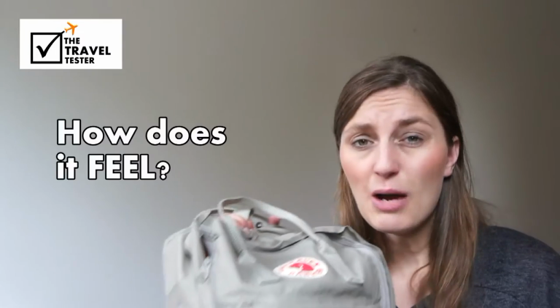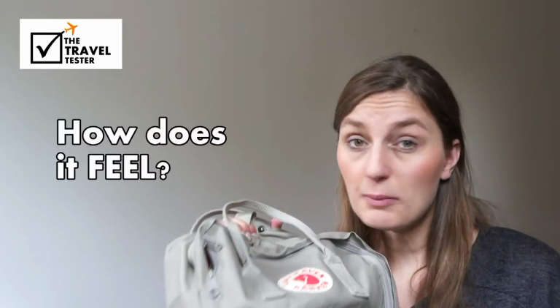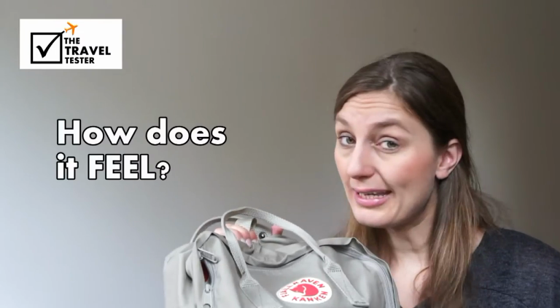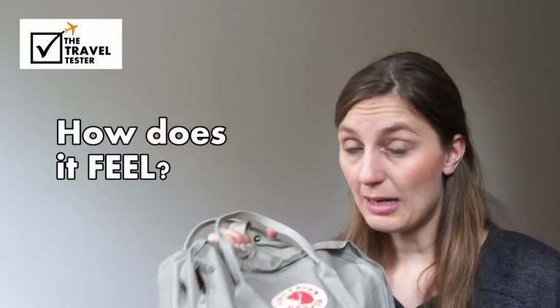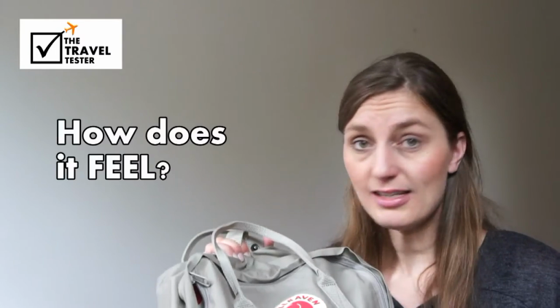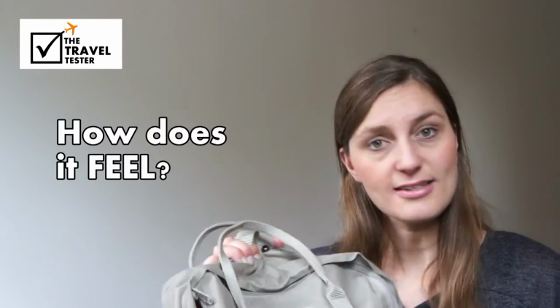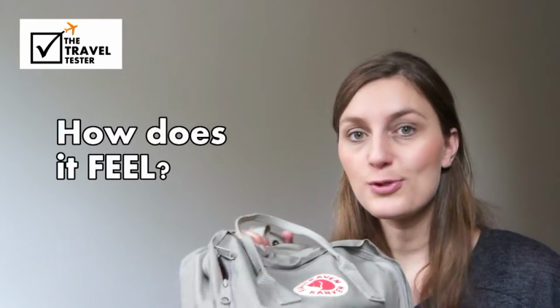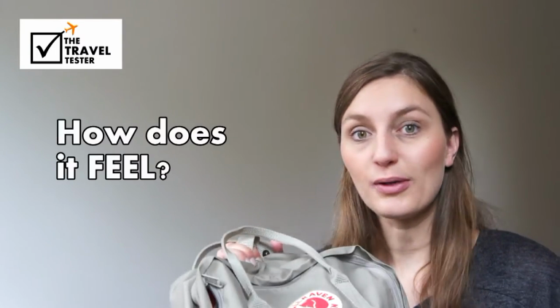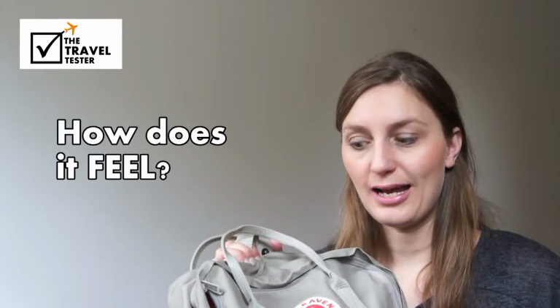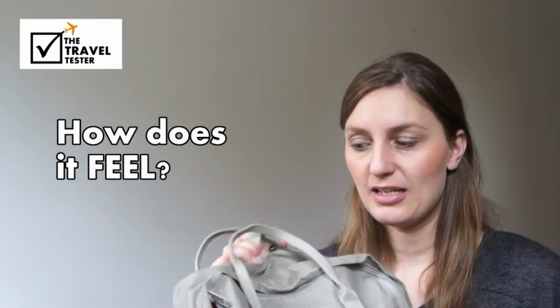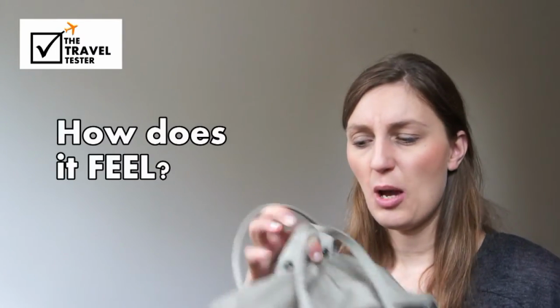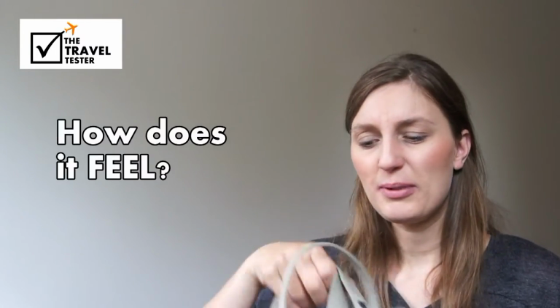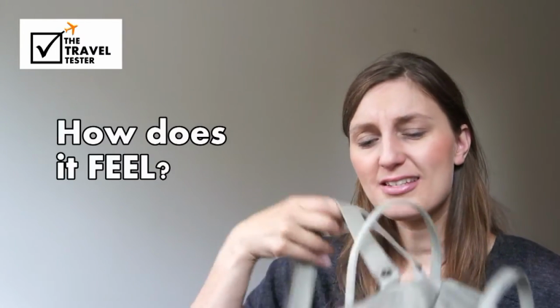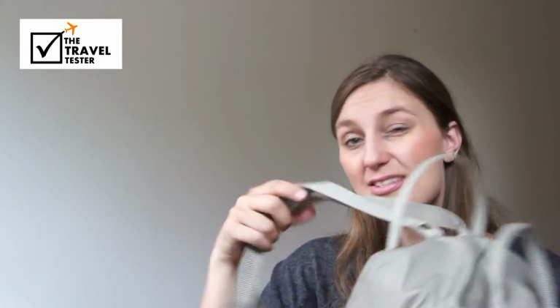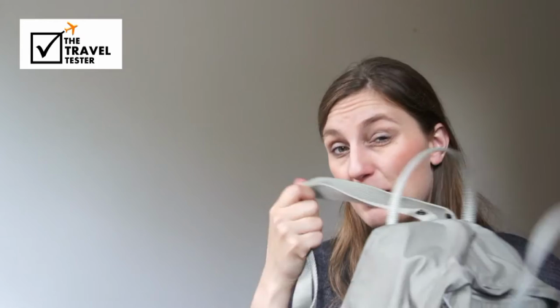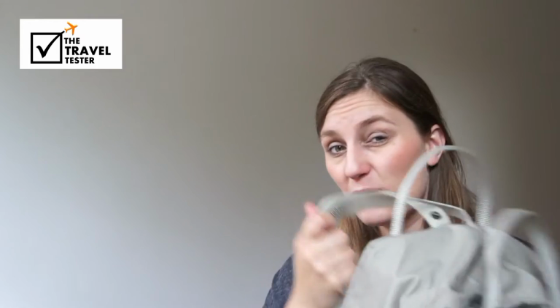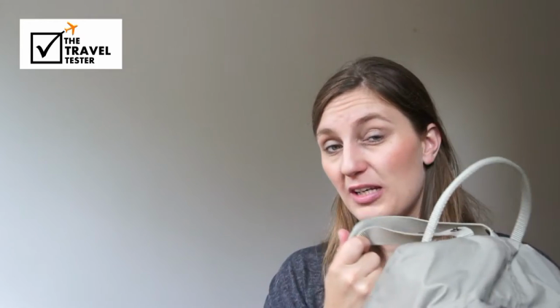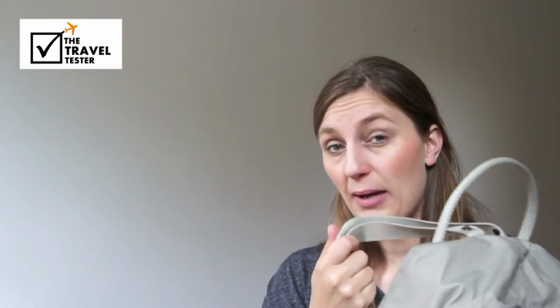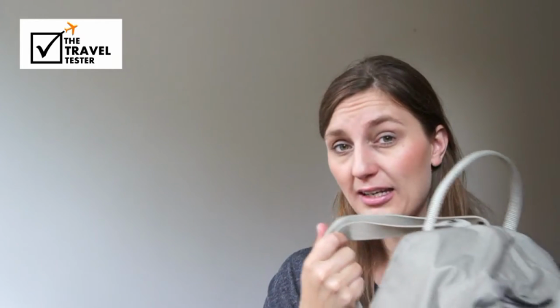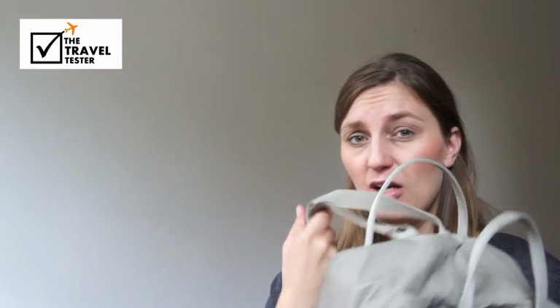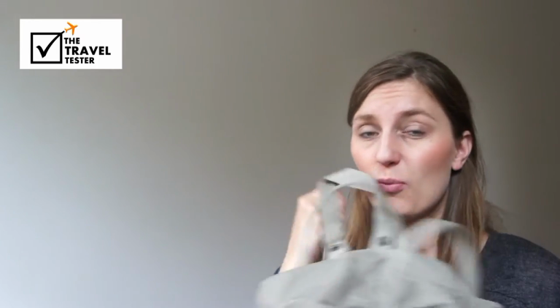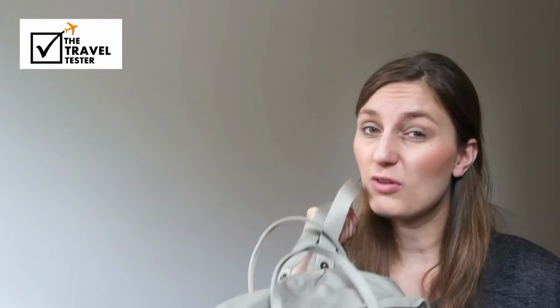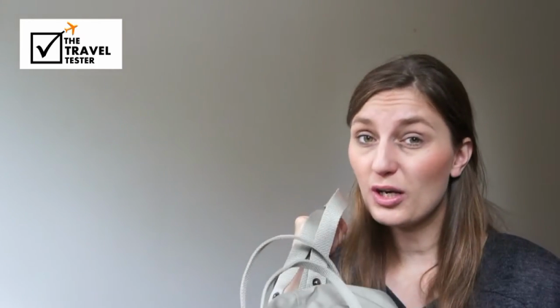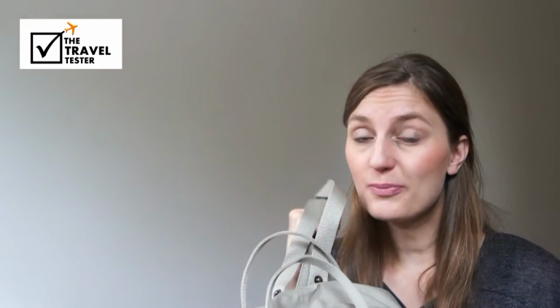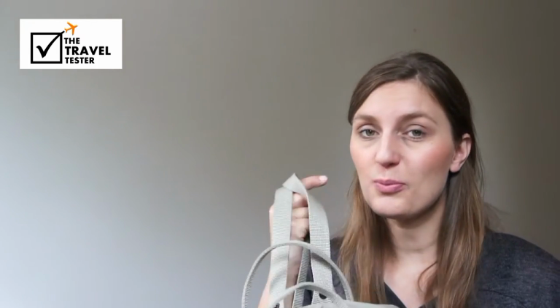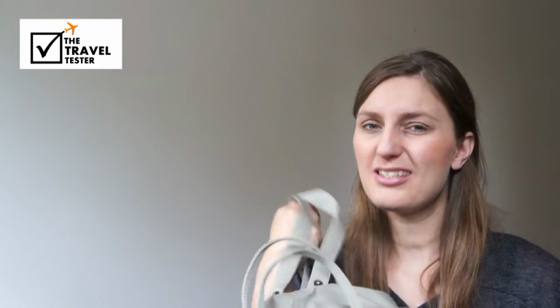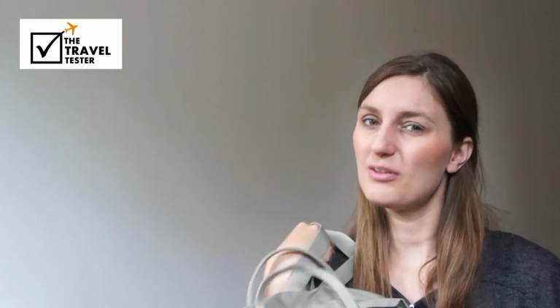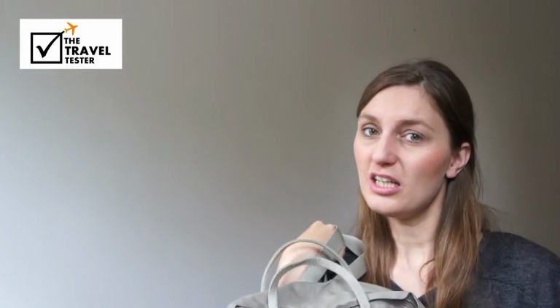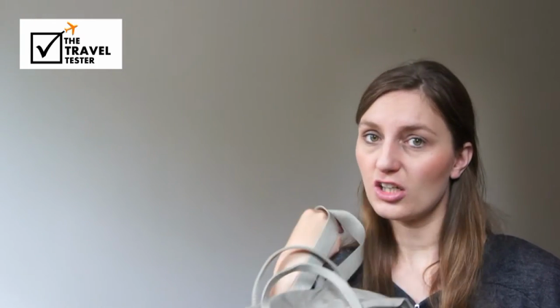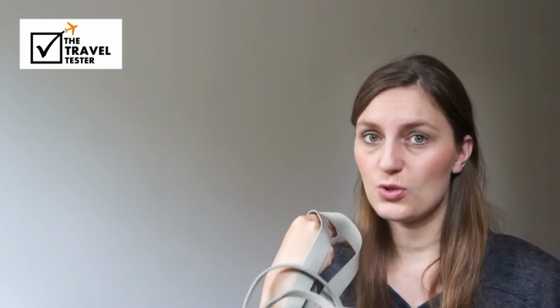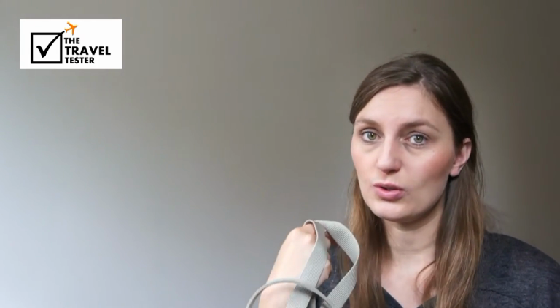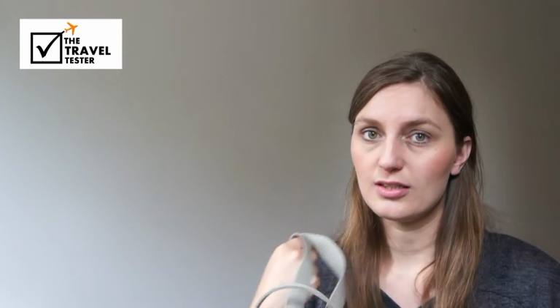When the pack is empty, it's super light. But because the straps don't have any padding, when you load it up too much, it can really cut your shoulders.